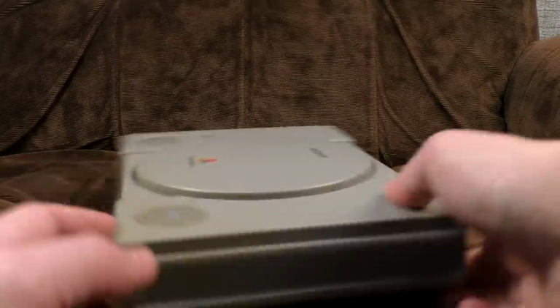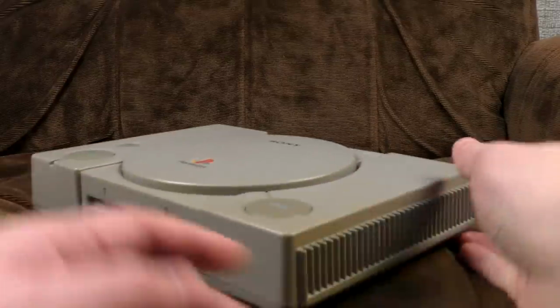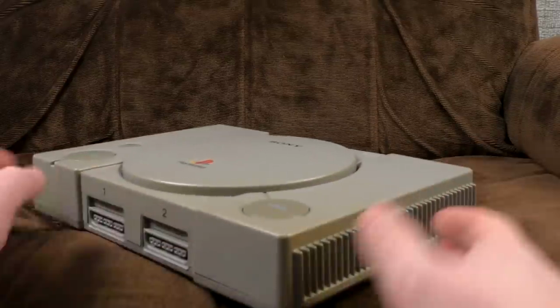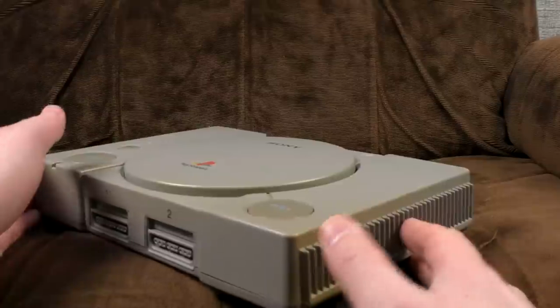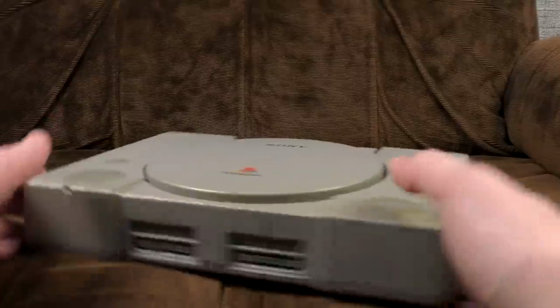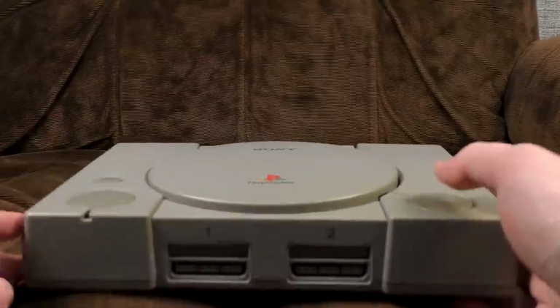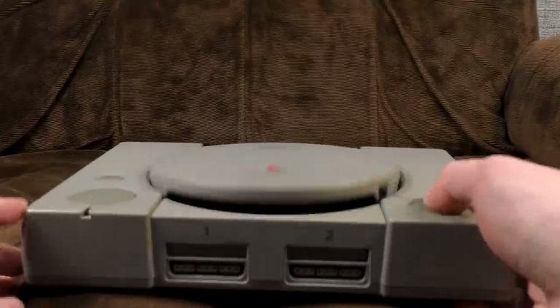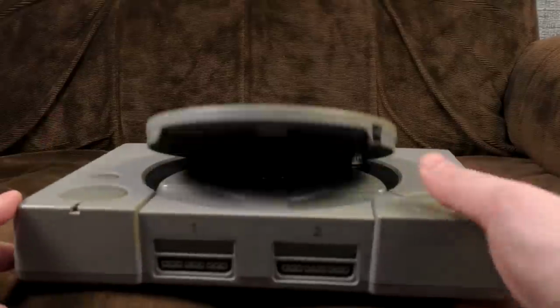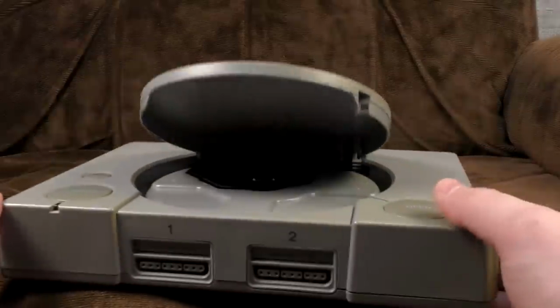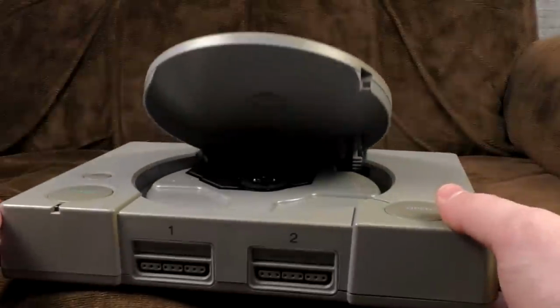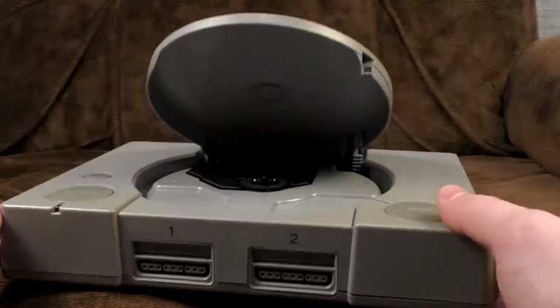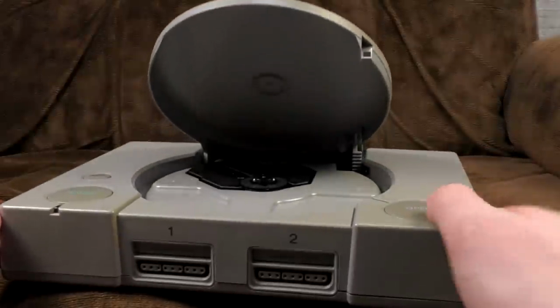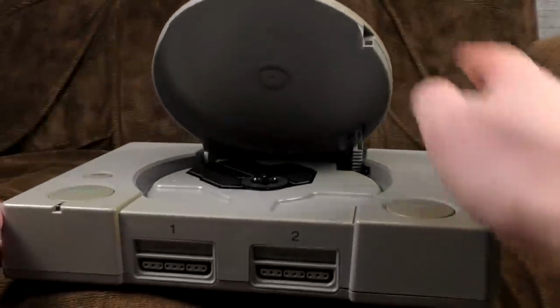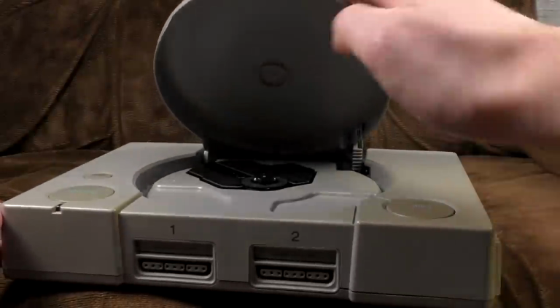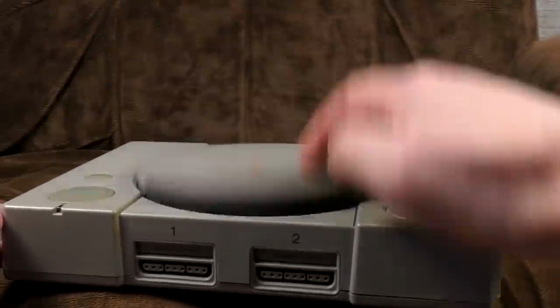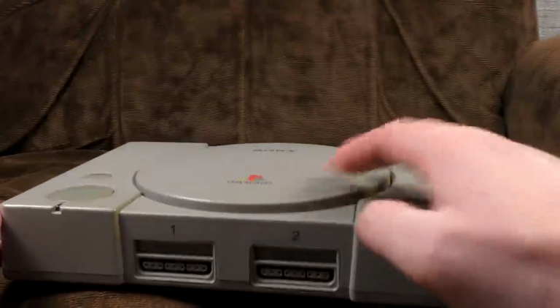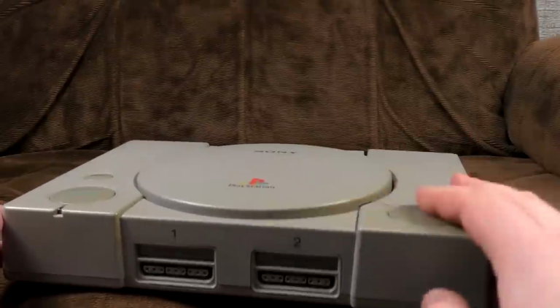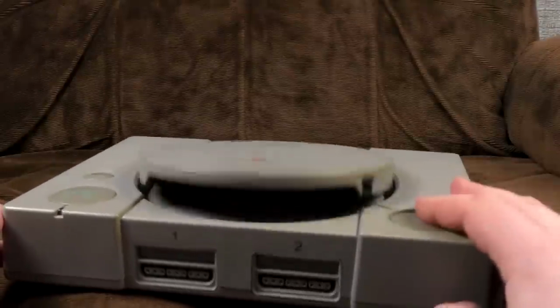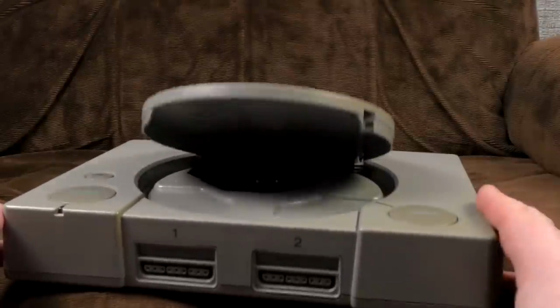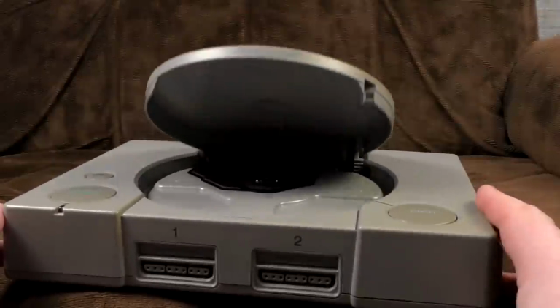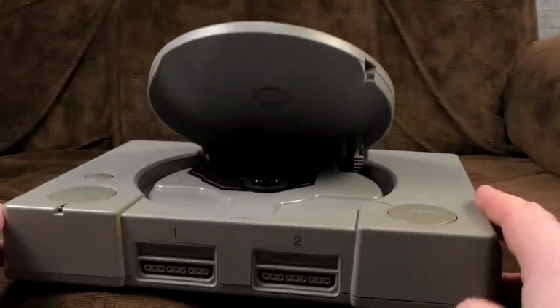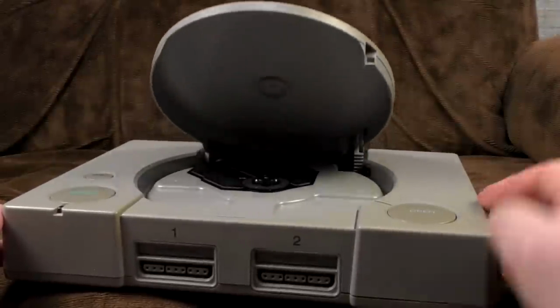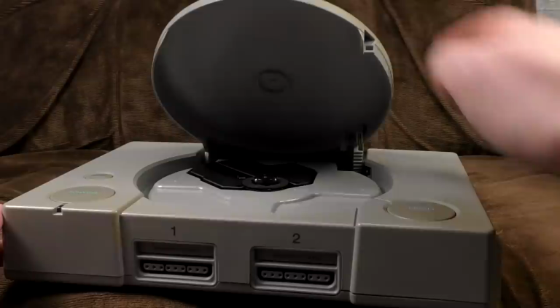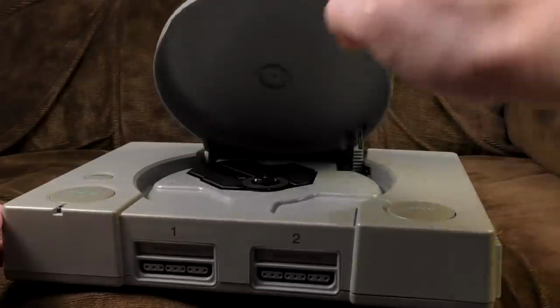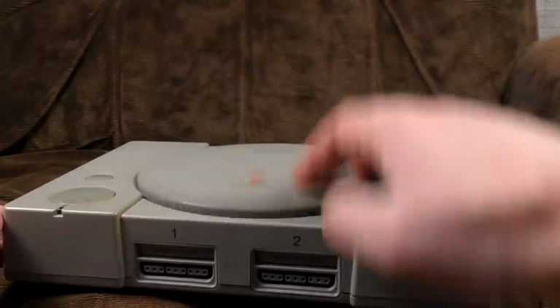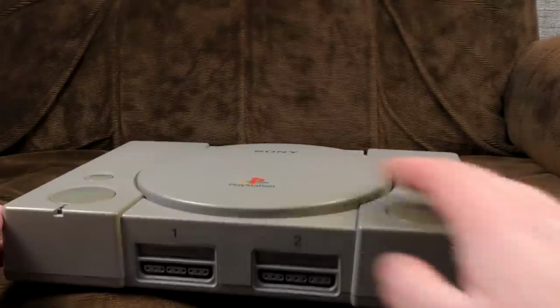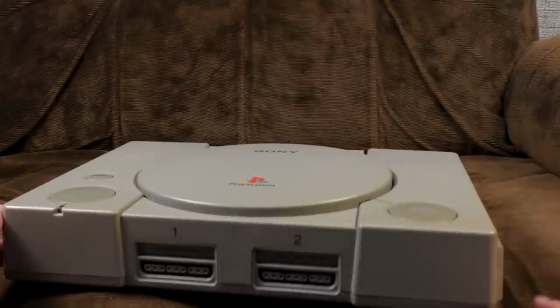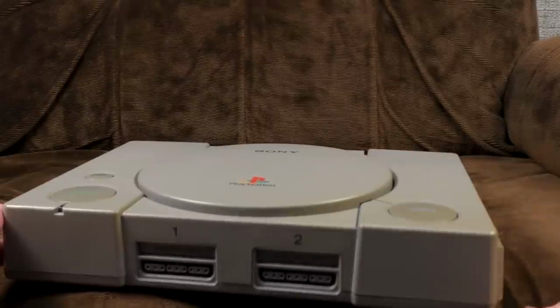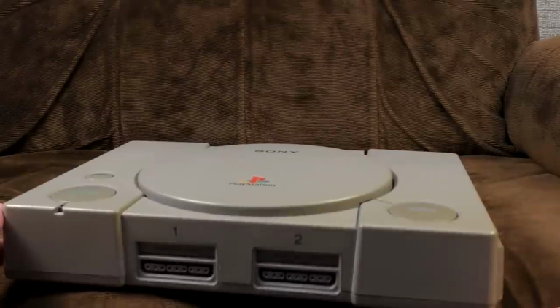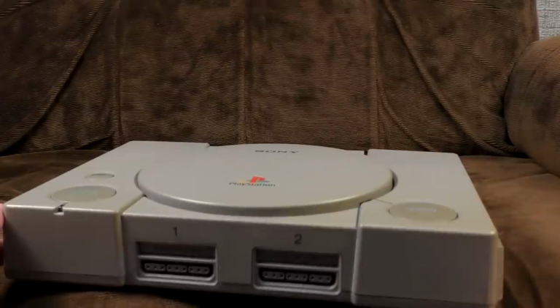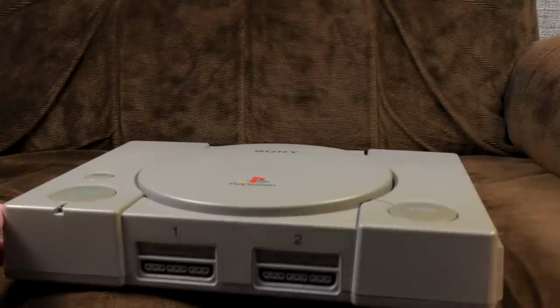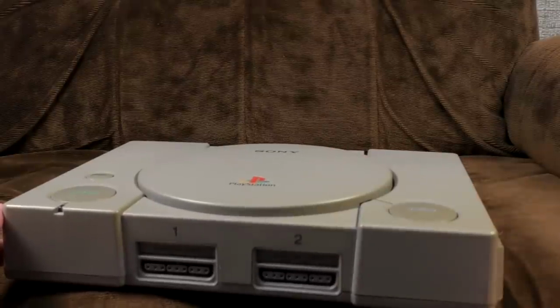You press a button and the top flips up. Who even needs games? Amazing. Keep you busy for hours.